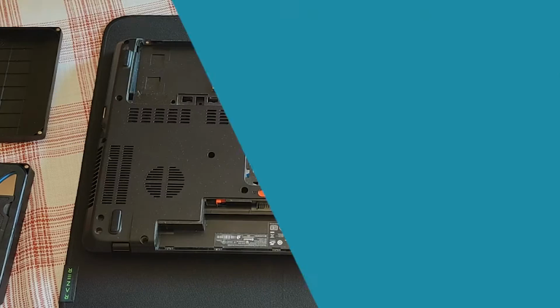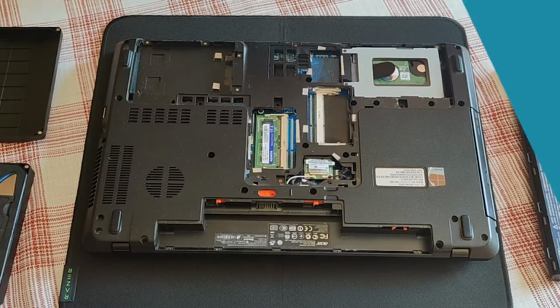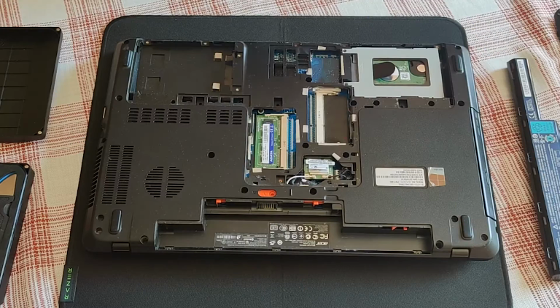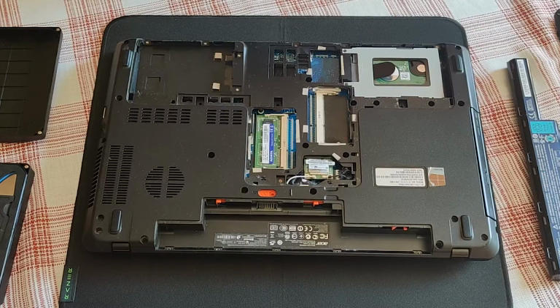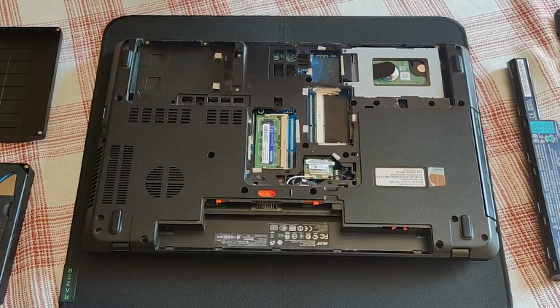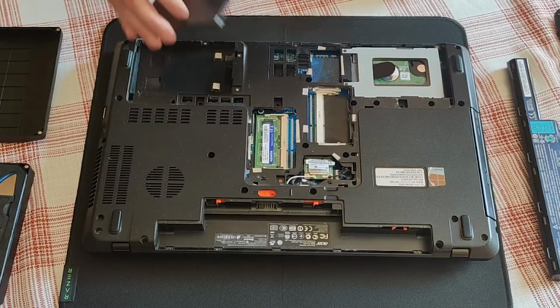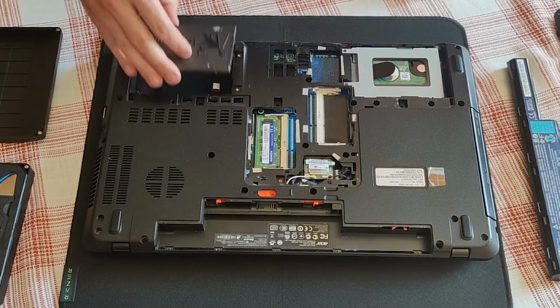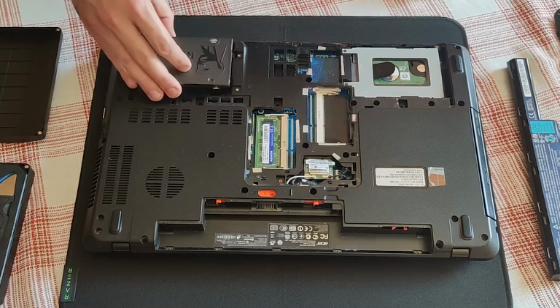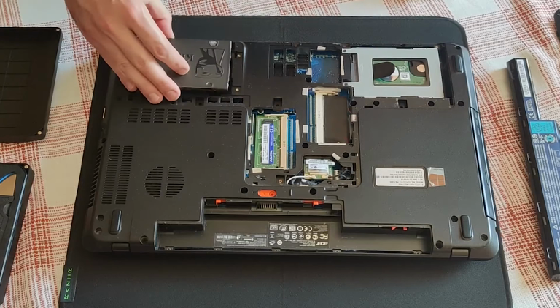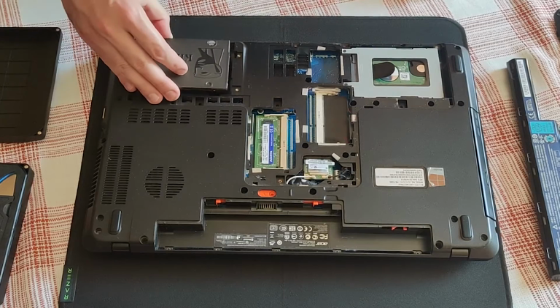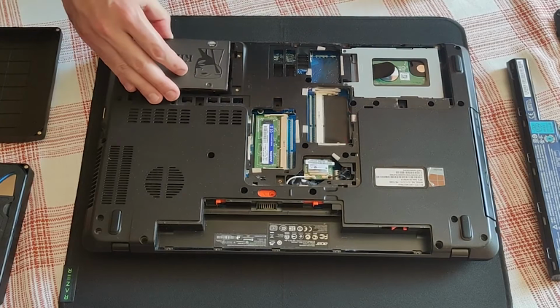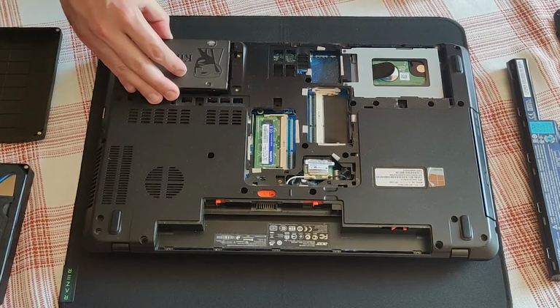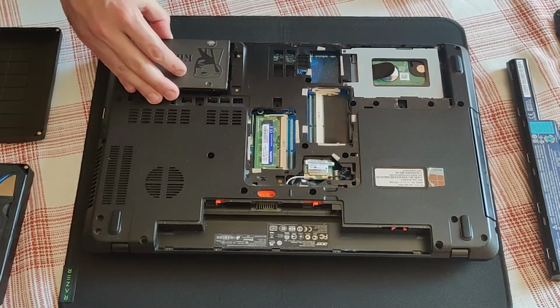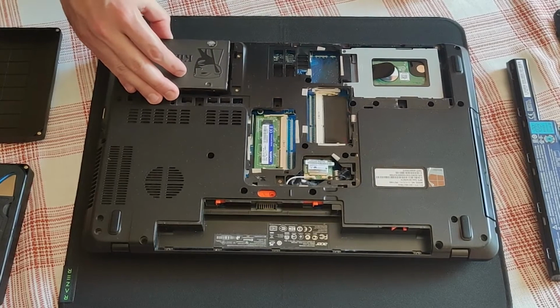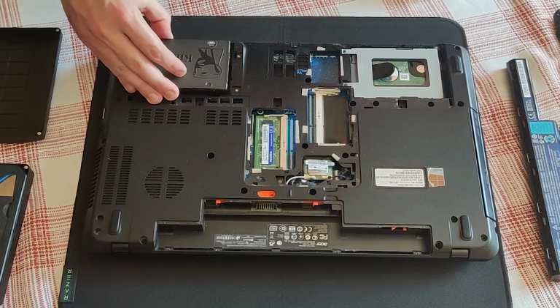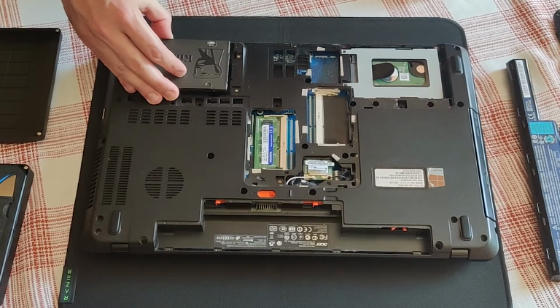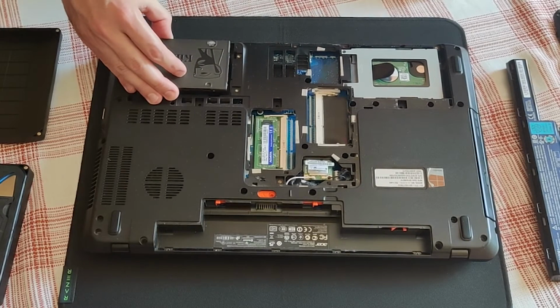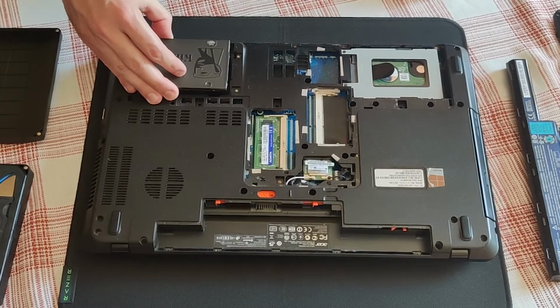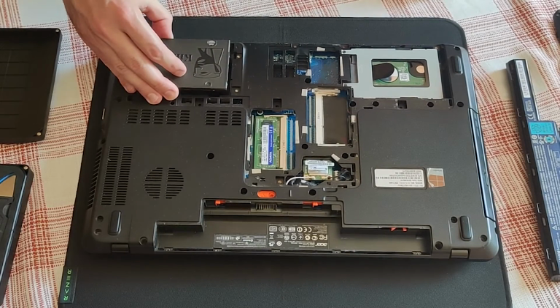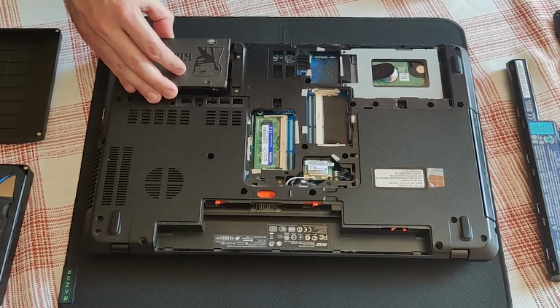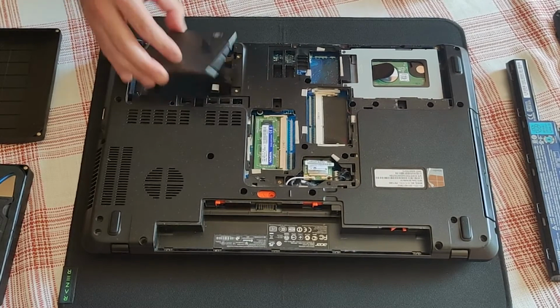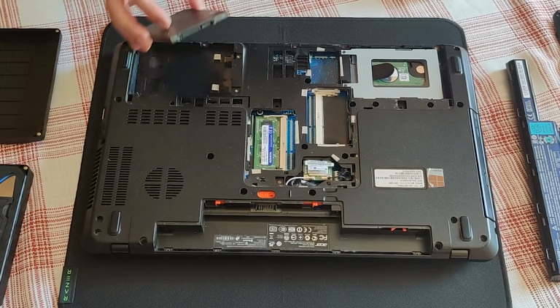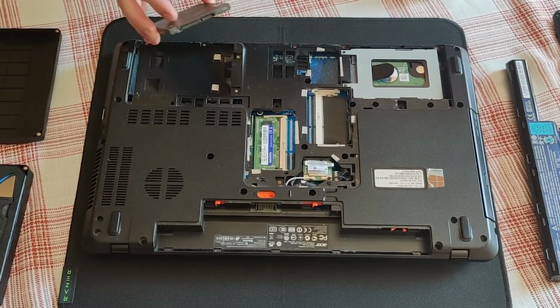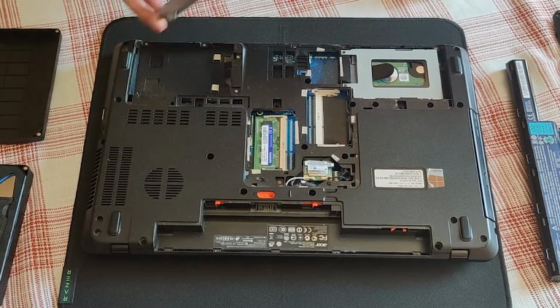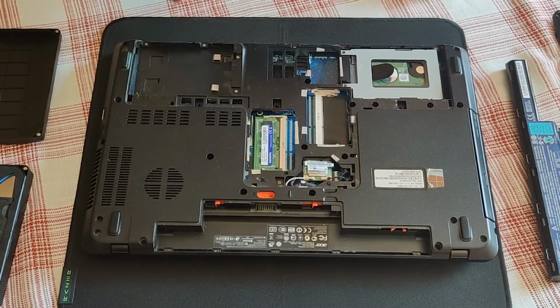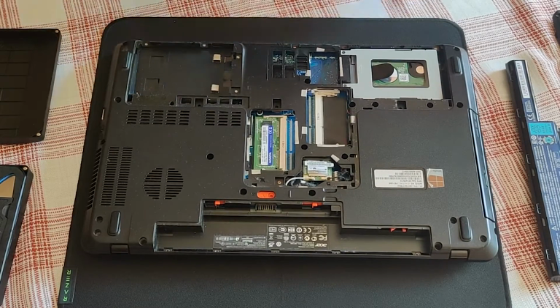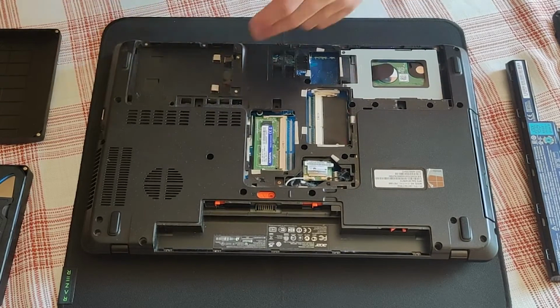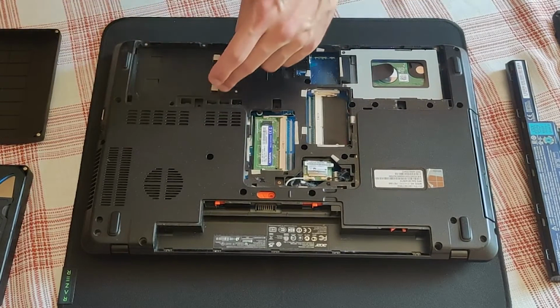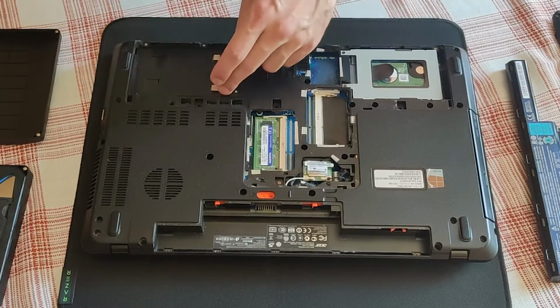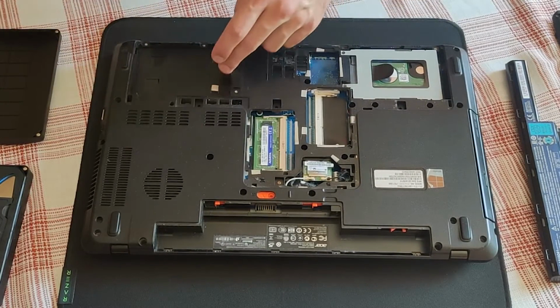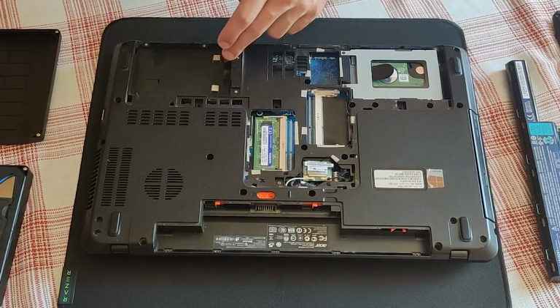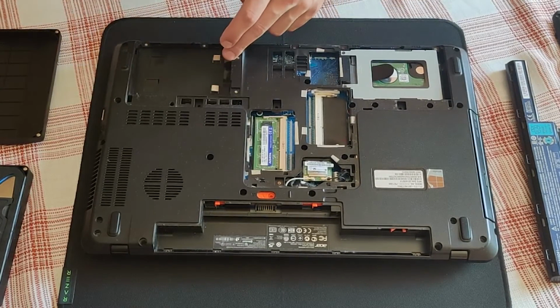There is a perfect spot here for this drive. Unfortunately, there are no connectors here.